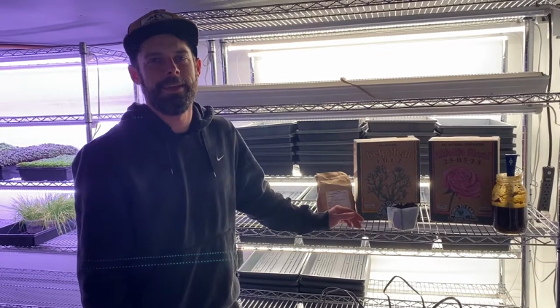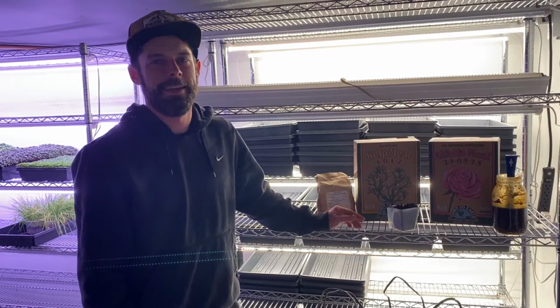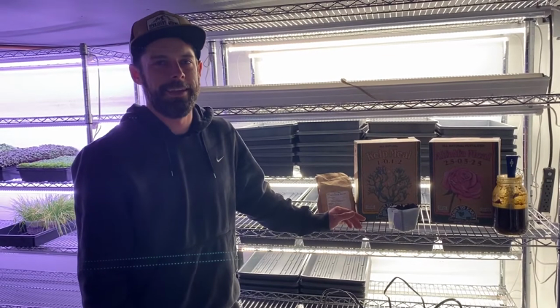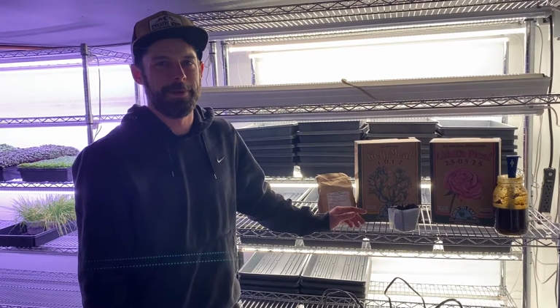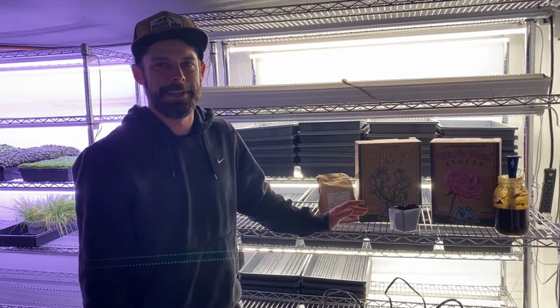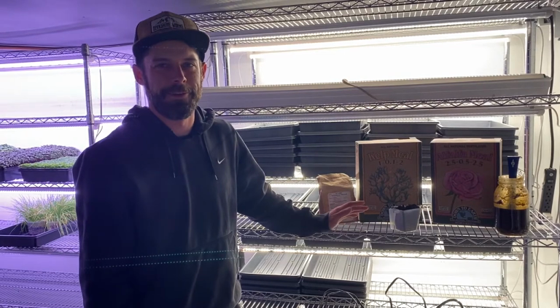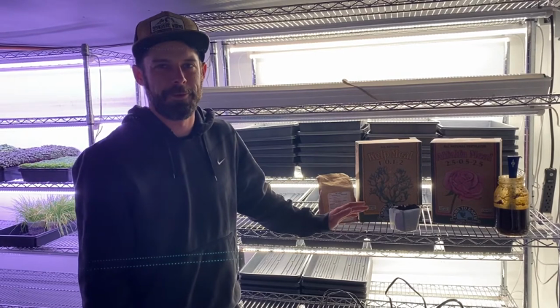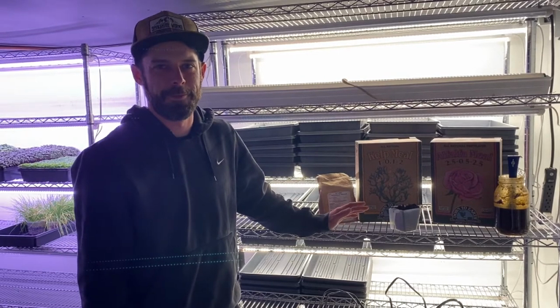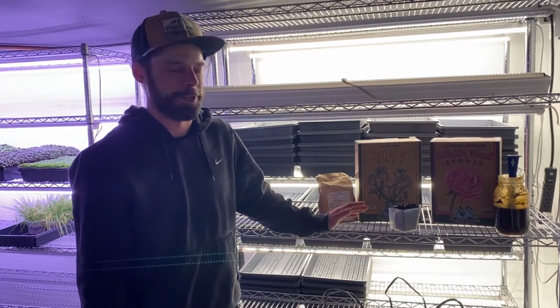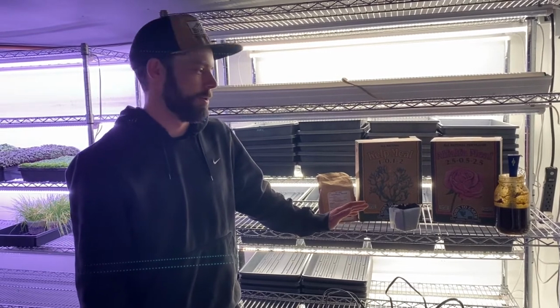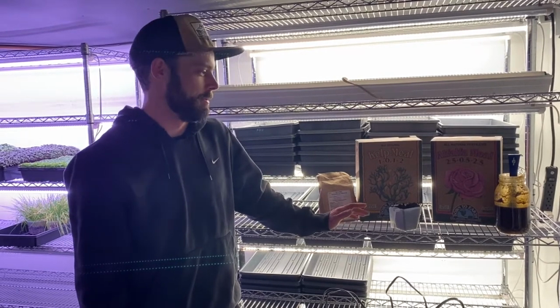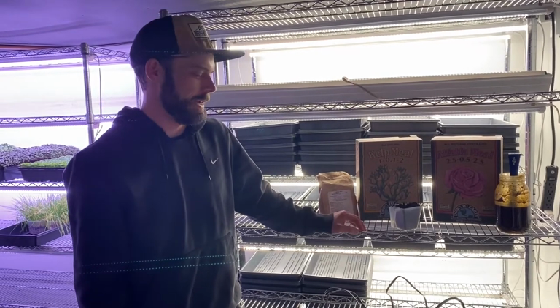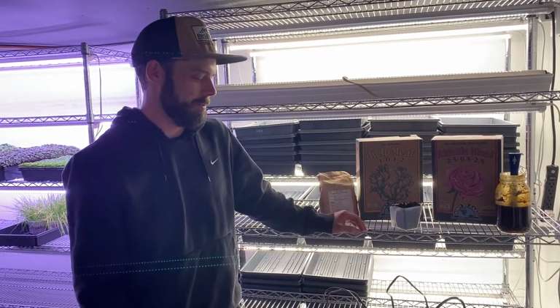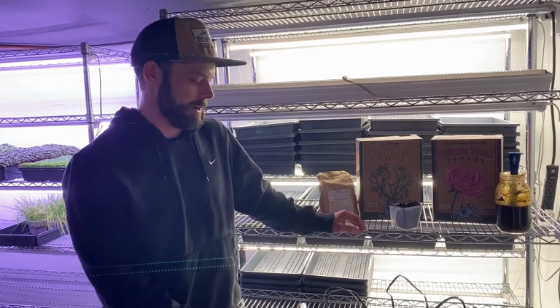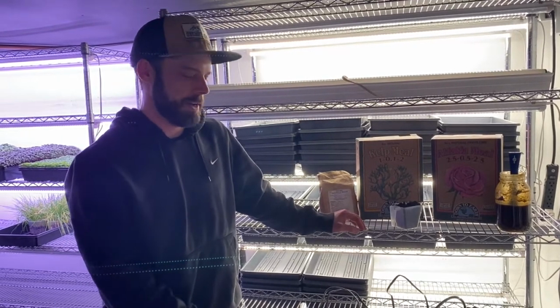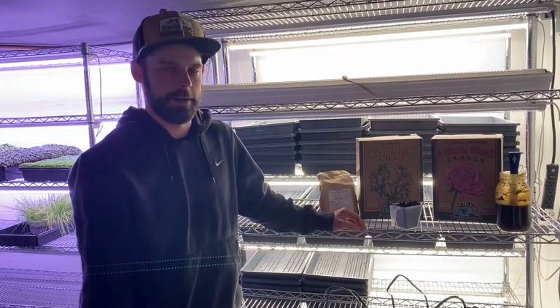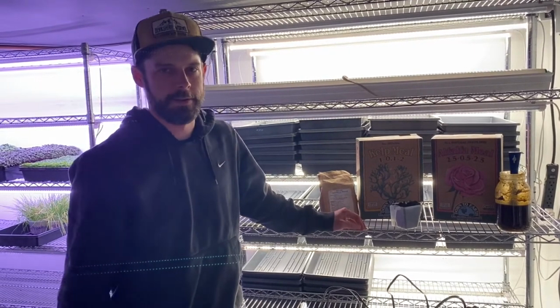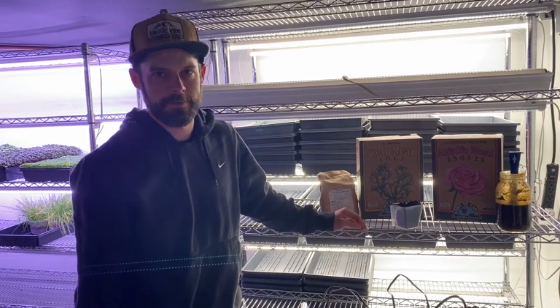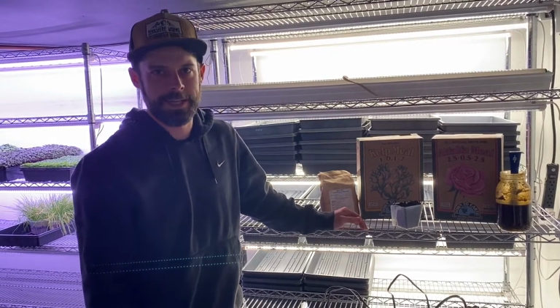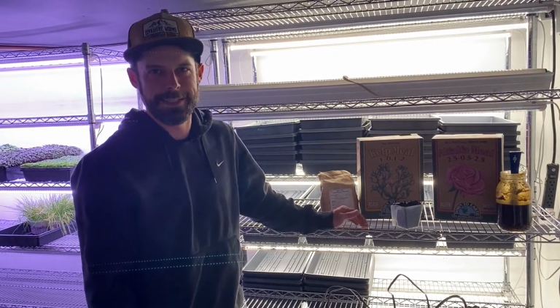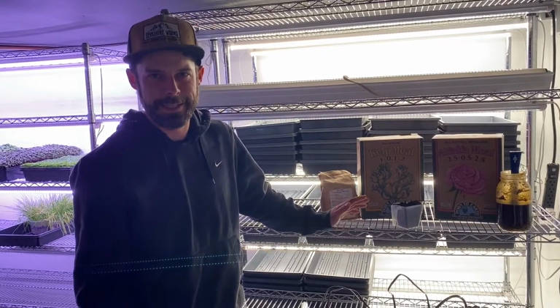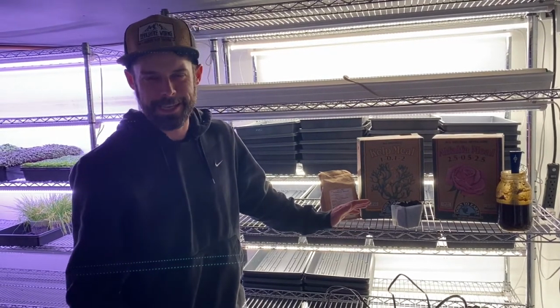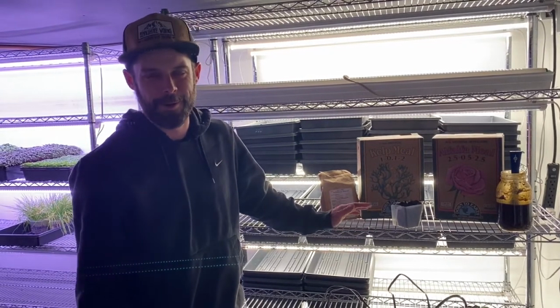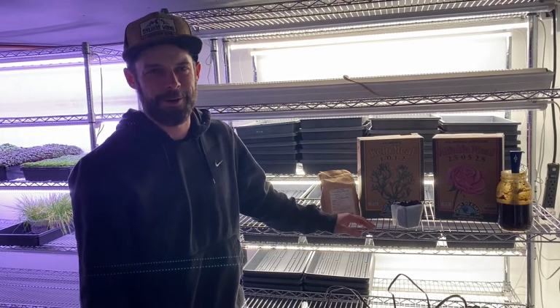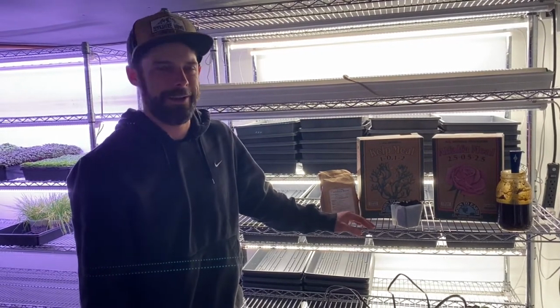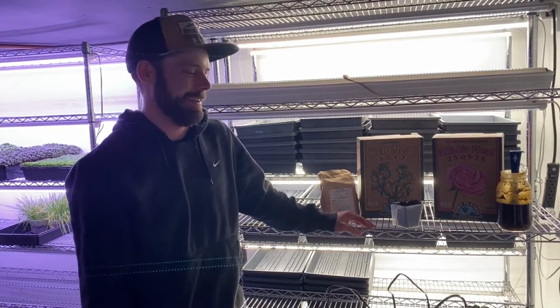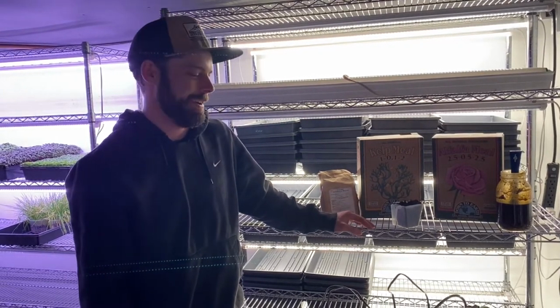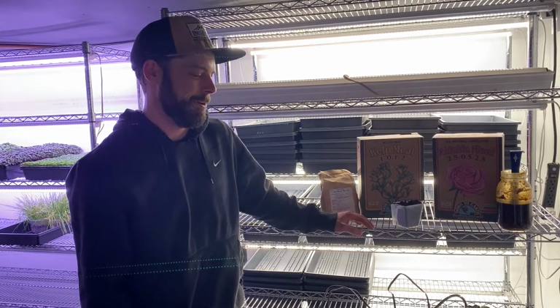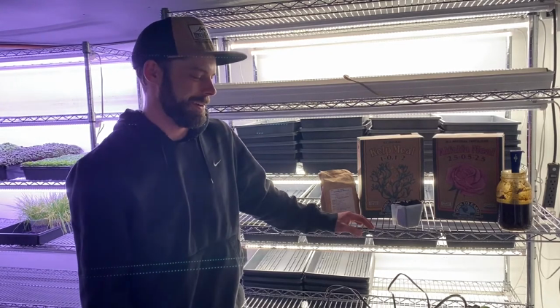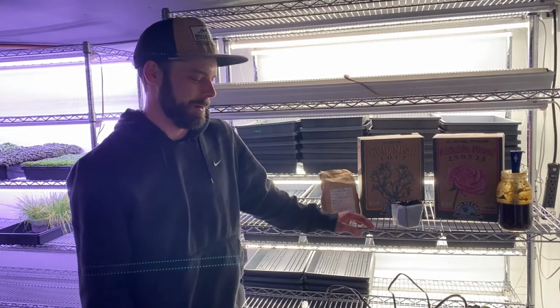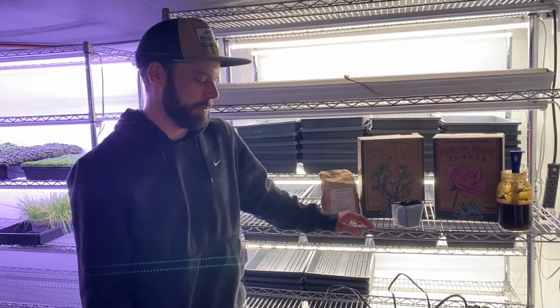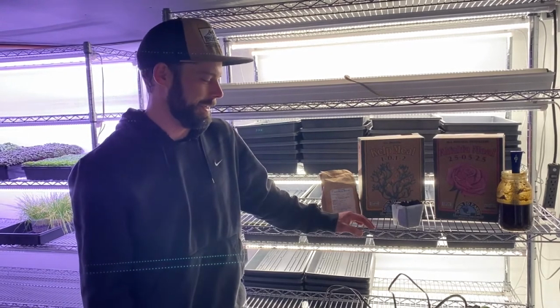Hey everybody, Kyle from Berkshire Worms. Today we're going to make an AC tea, or aerated compost tea.